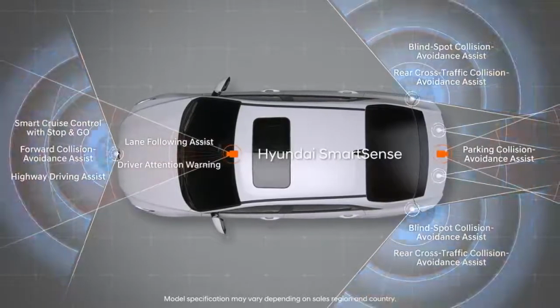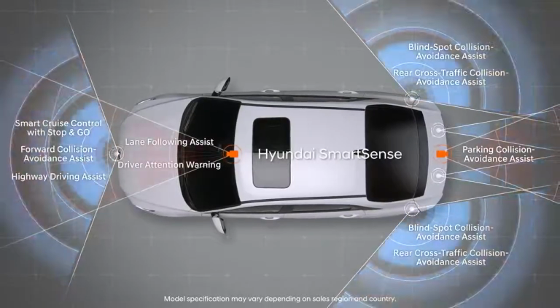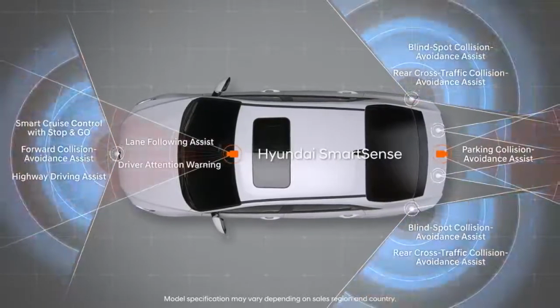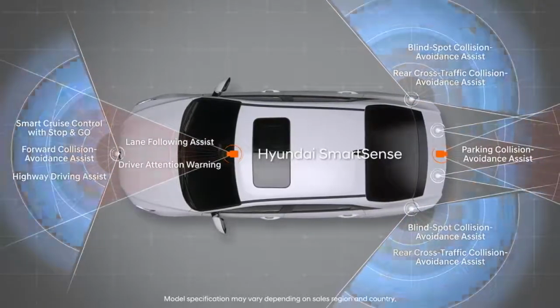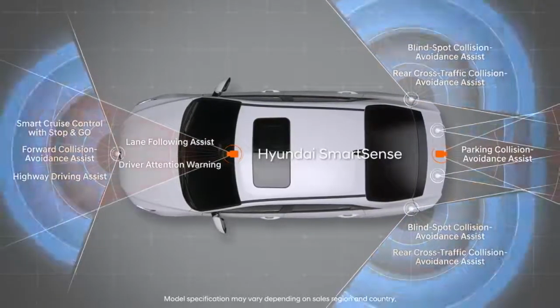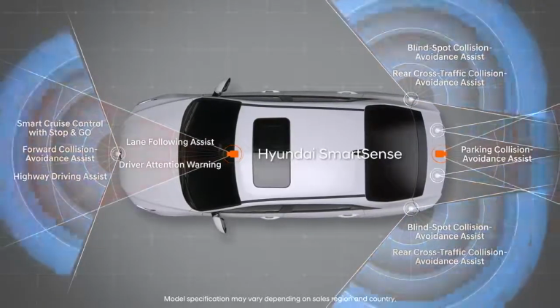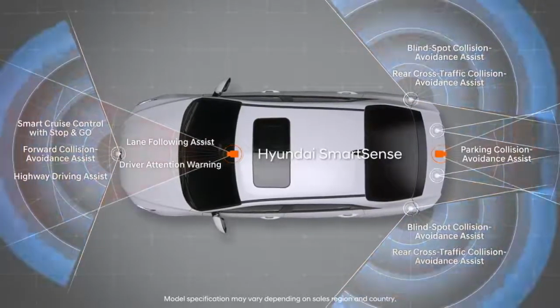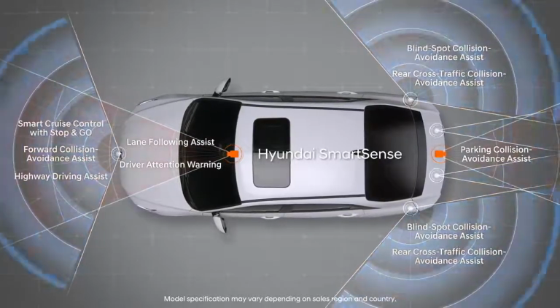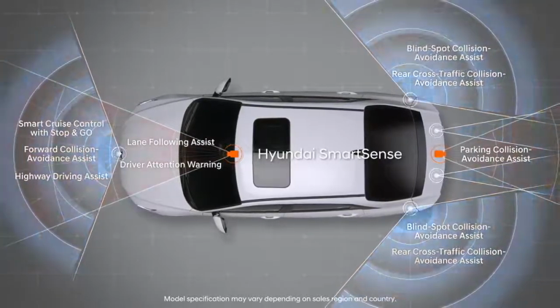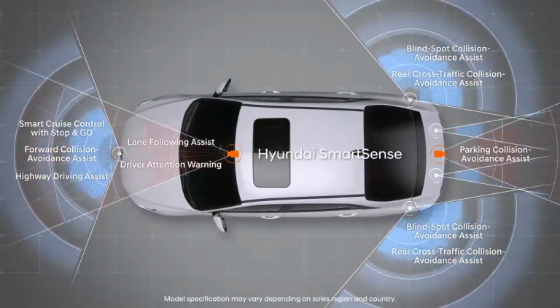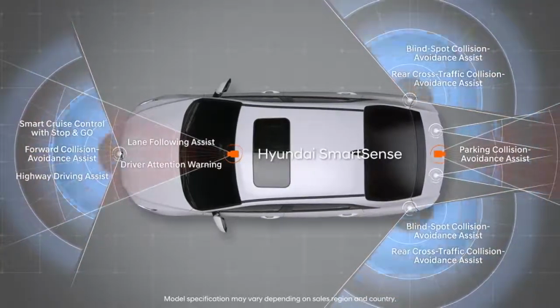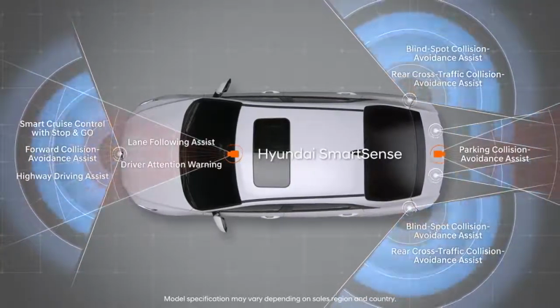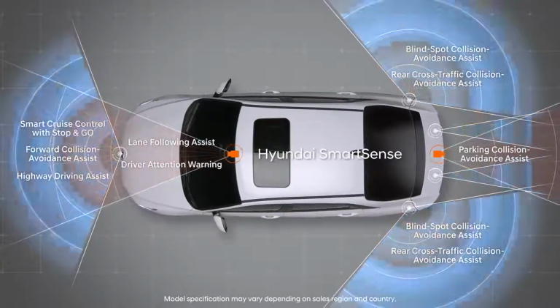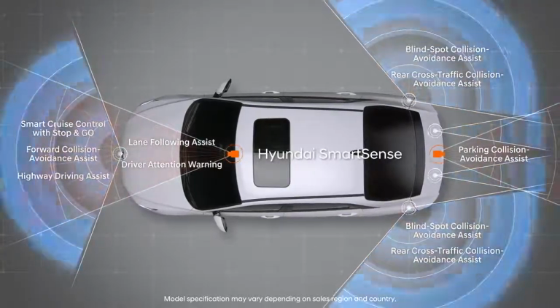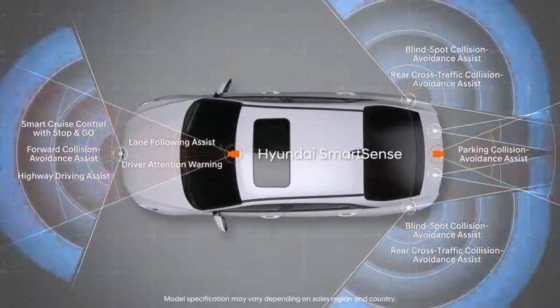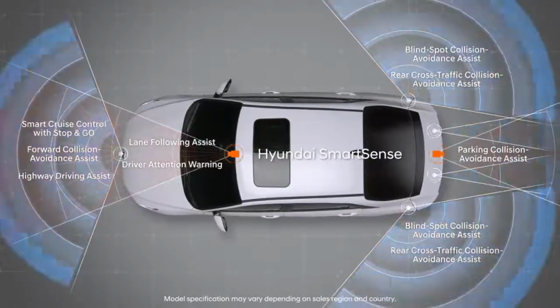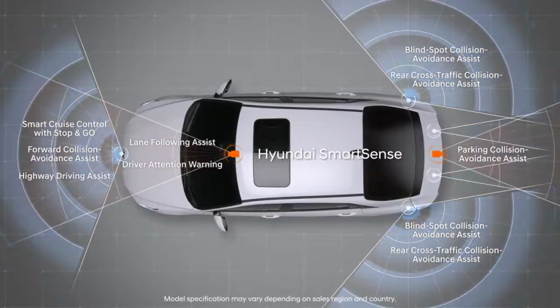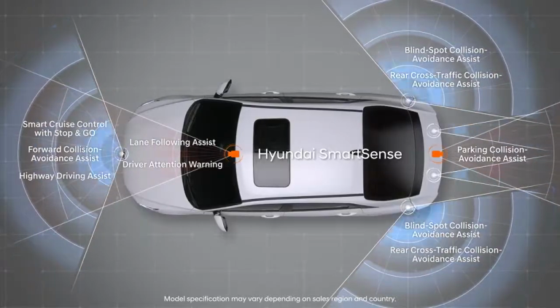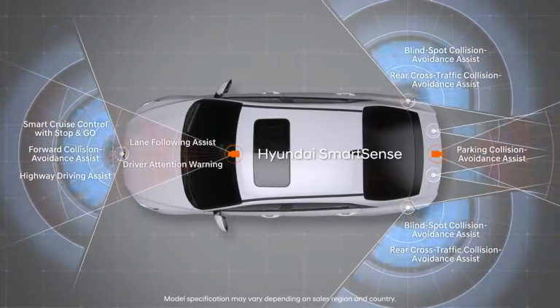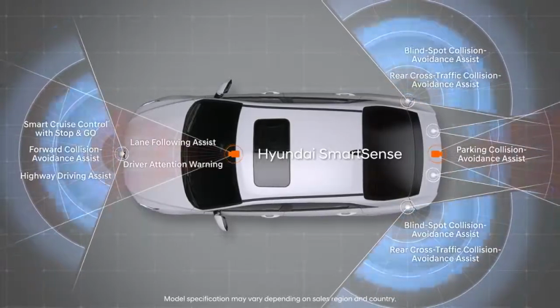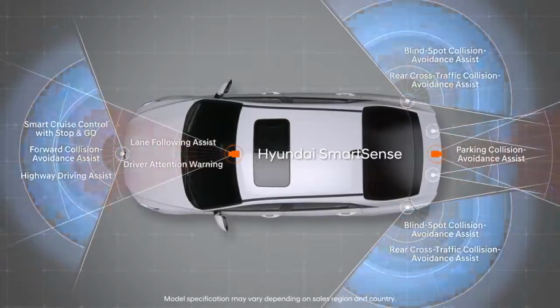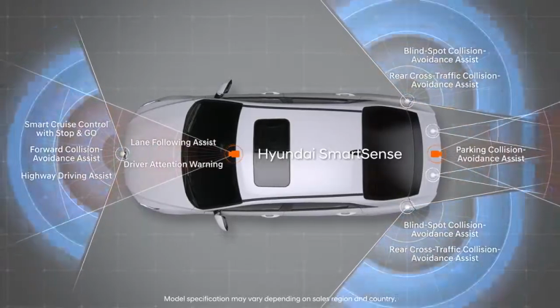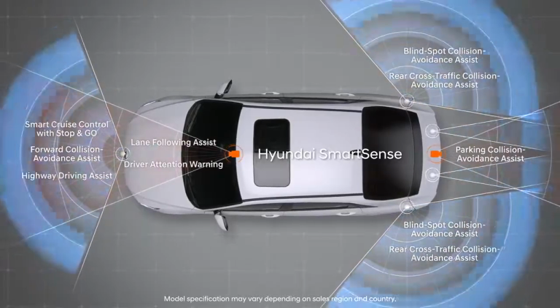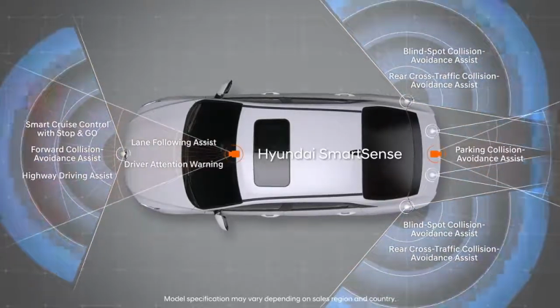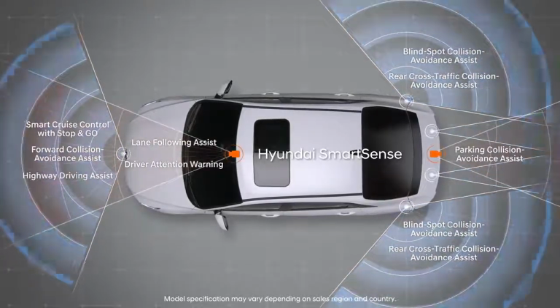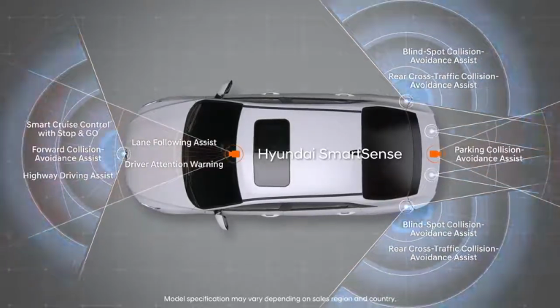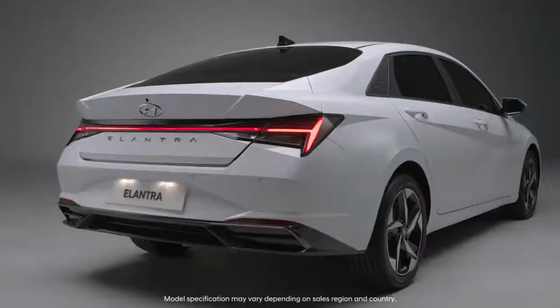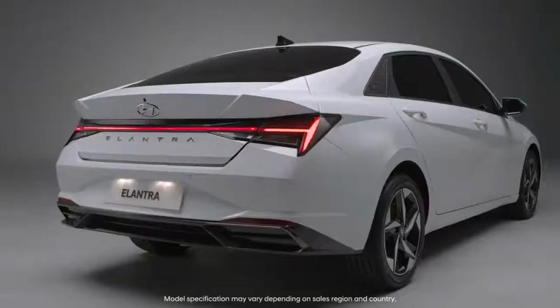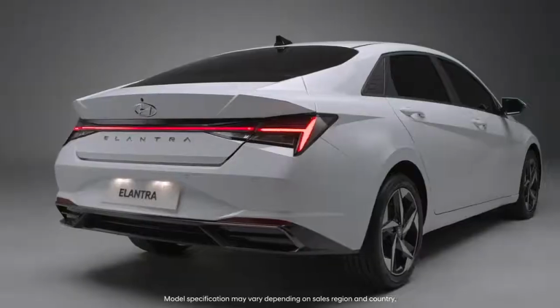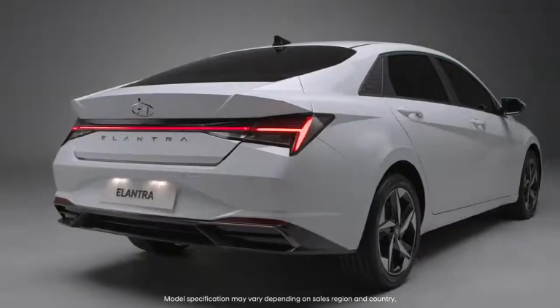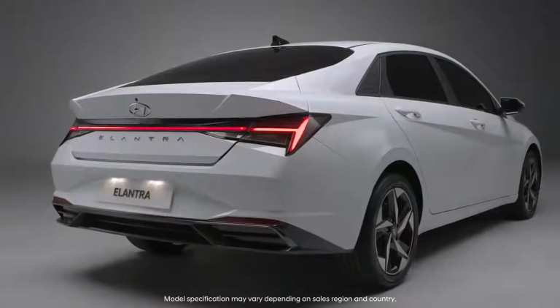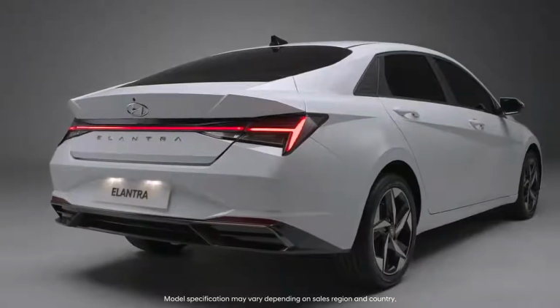The all-direction collision avoidance and driving assistance system makes your hands and feet relaxed, even for beginners.